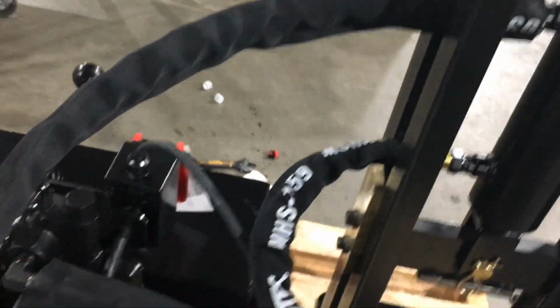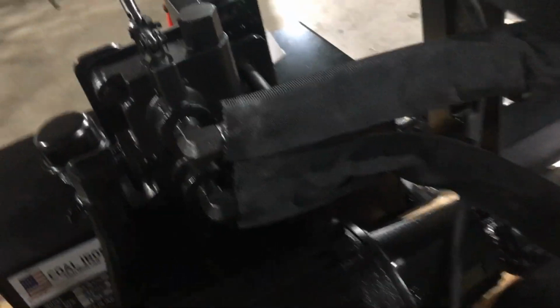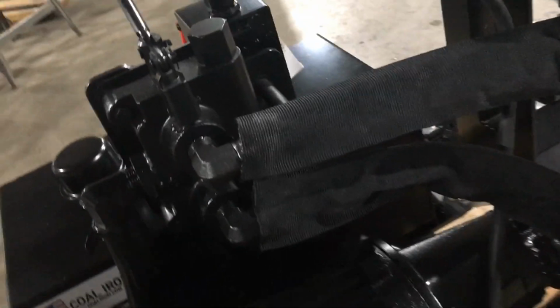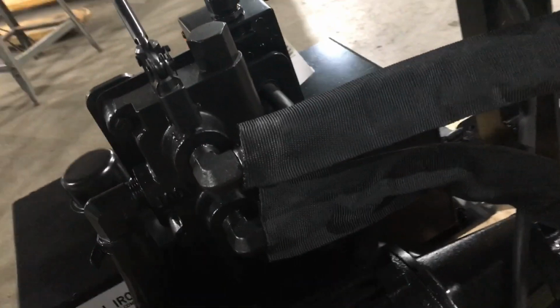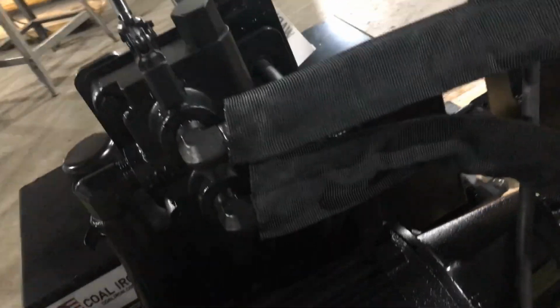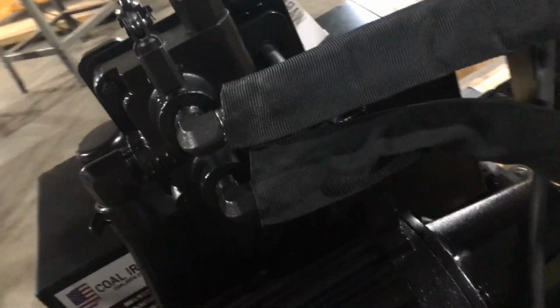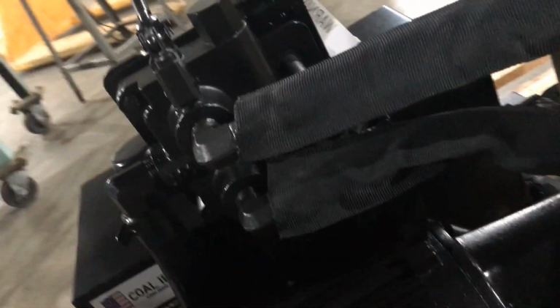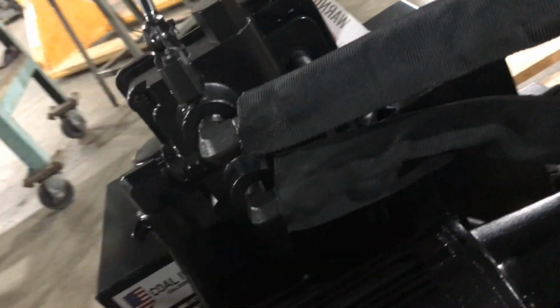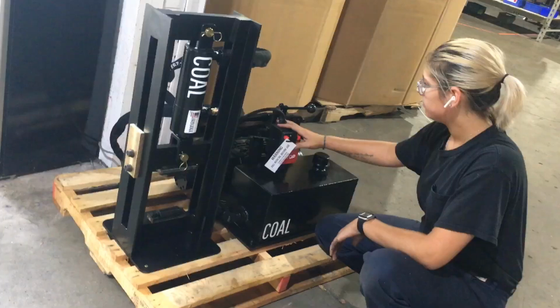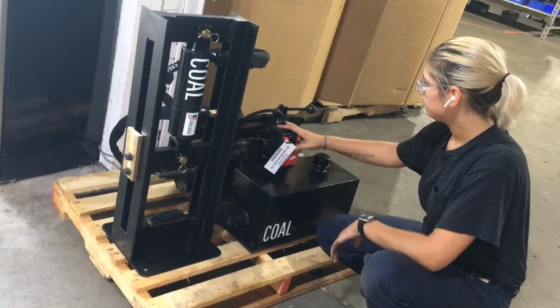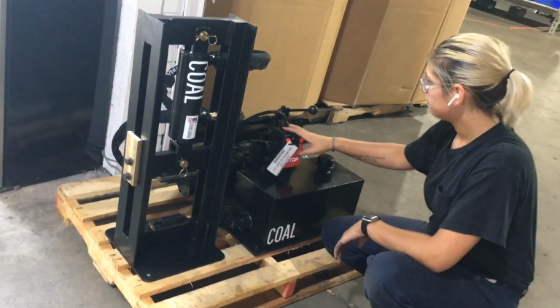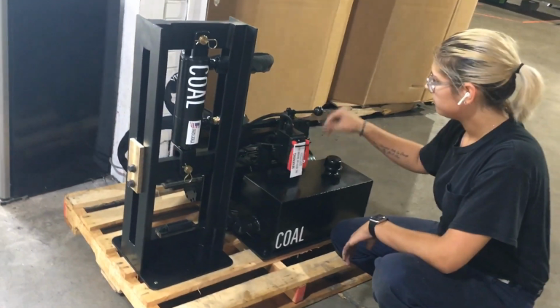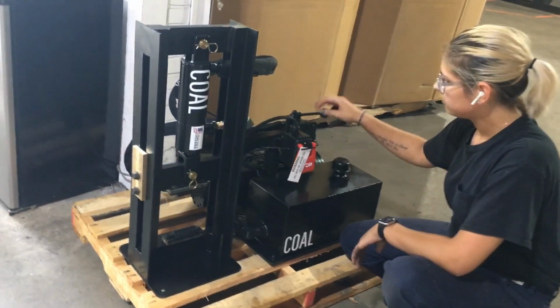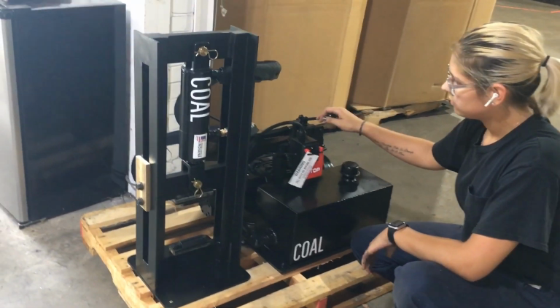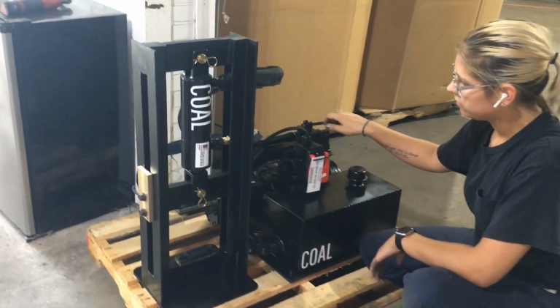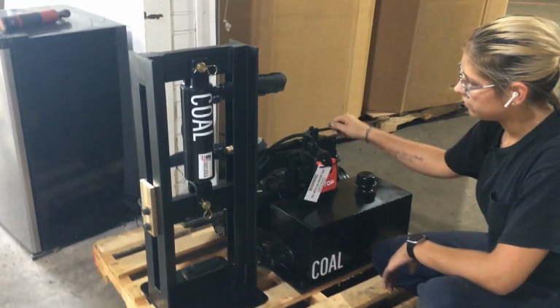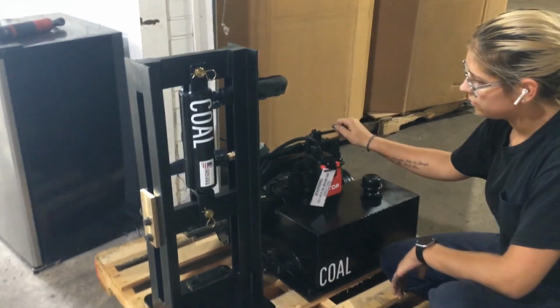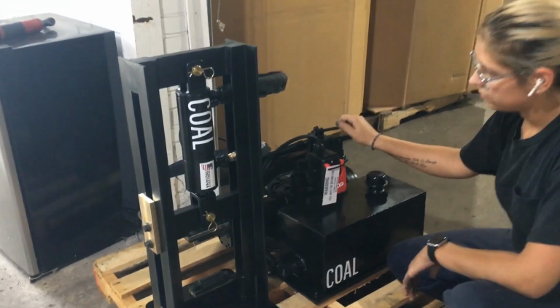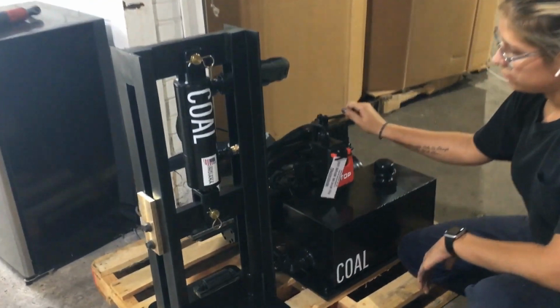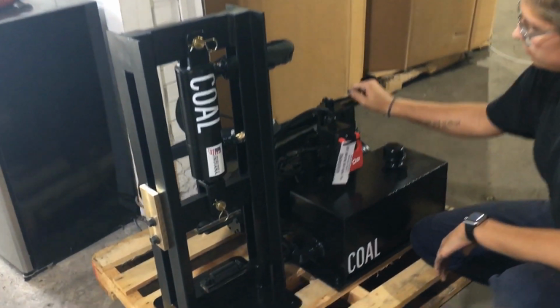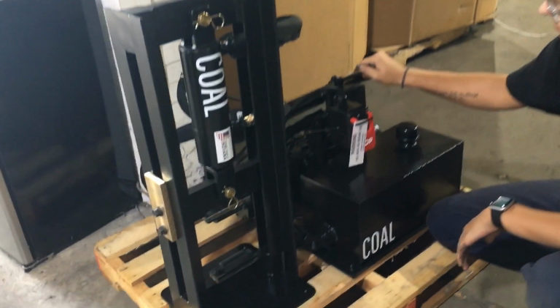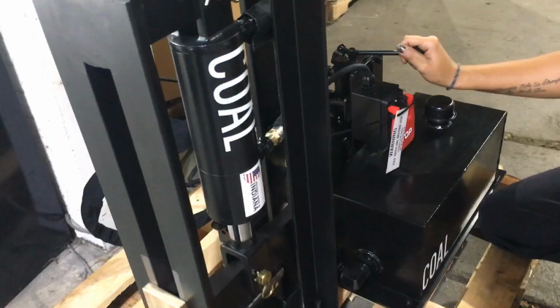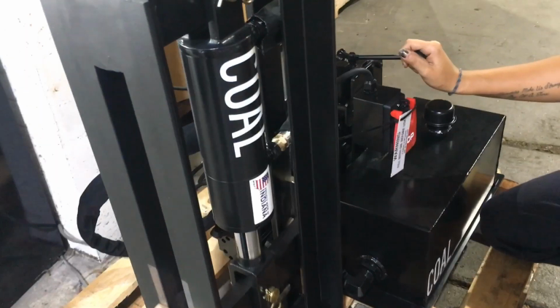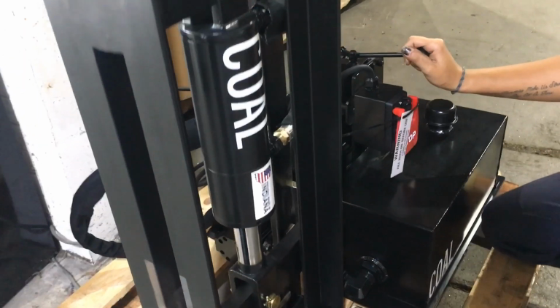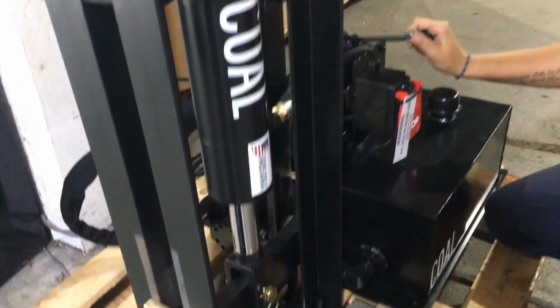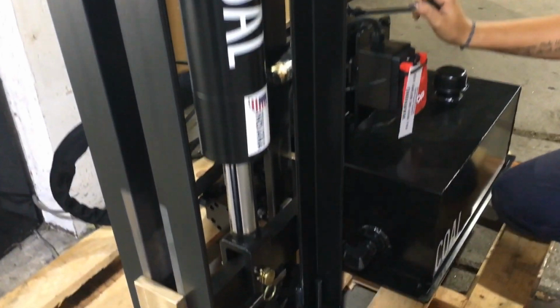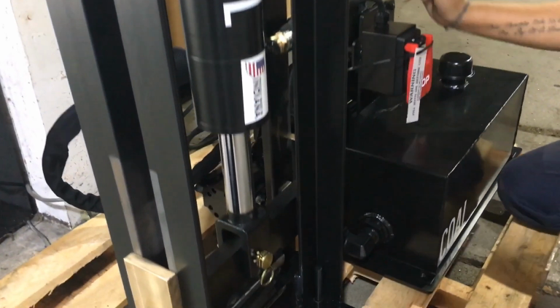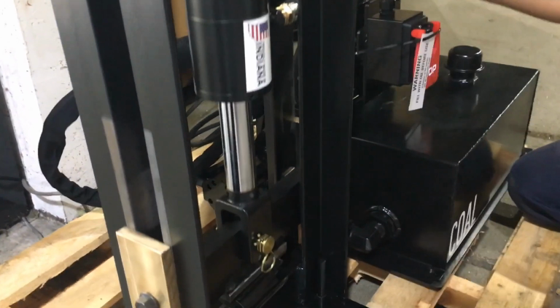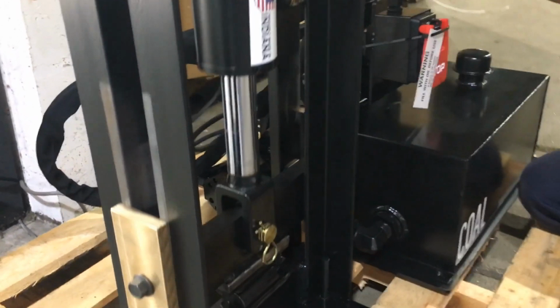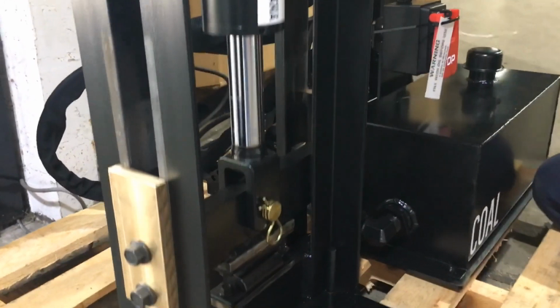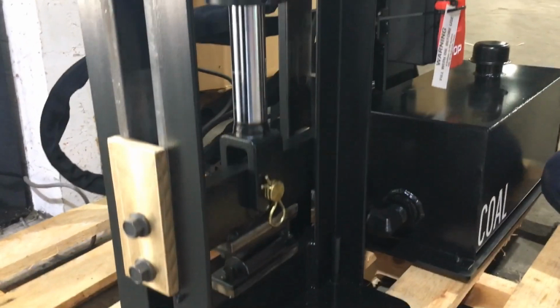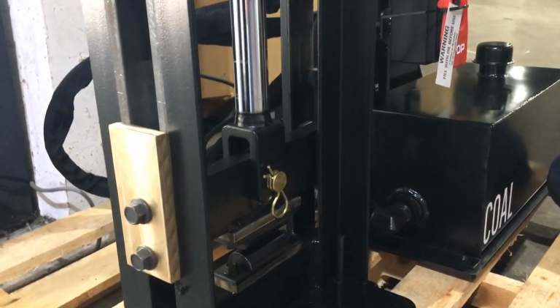We've got our hoses installed, our wrap over the fittings for safety. Next thing we're going to break in the press.